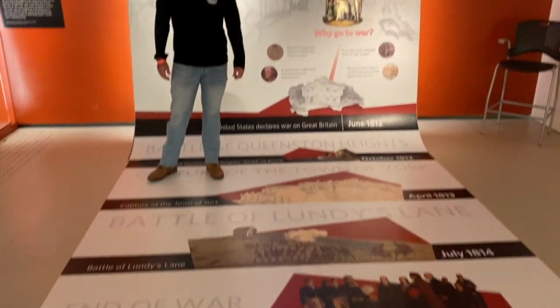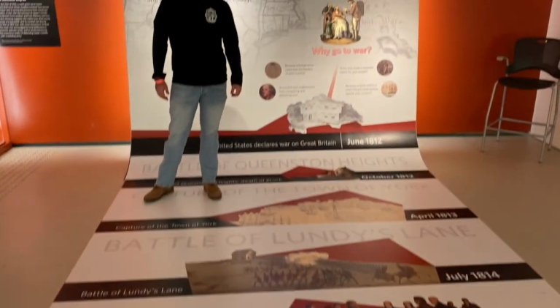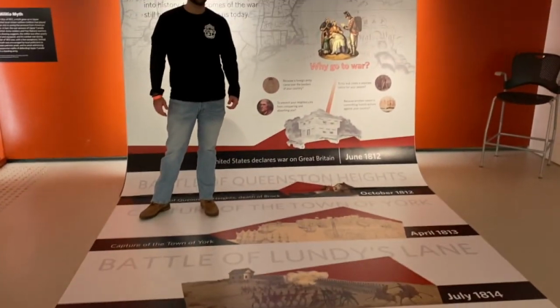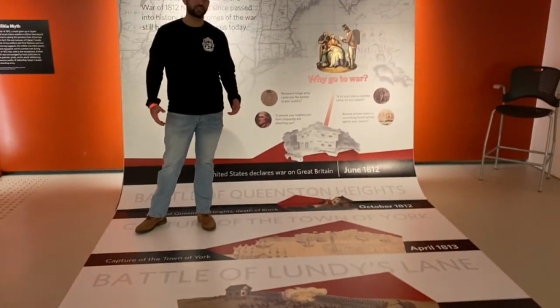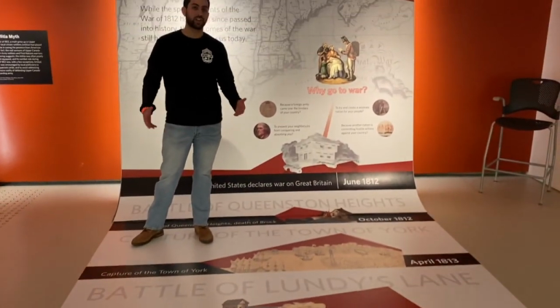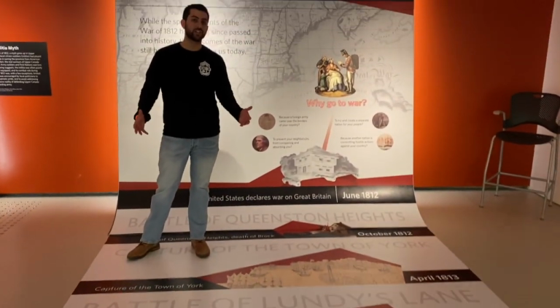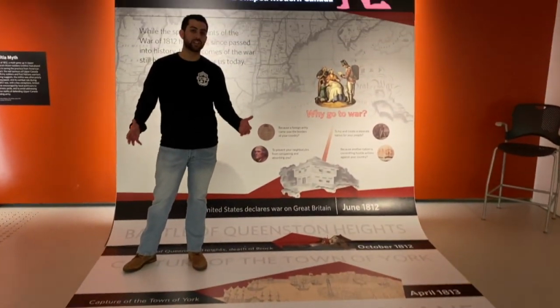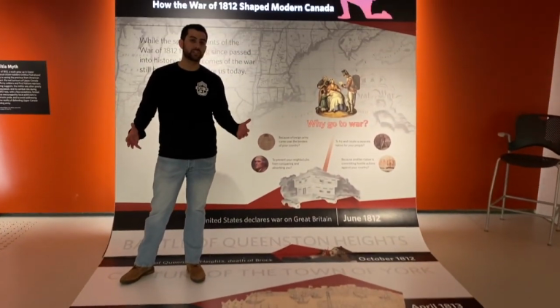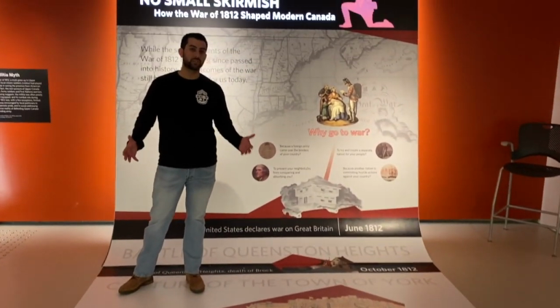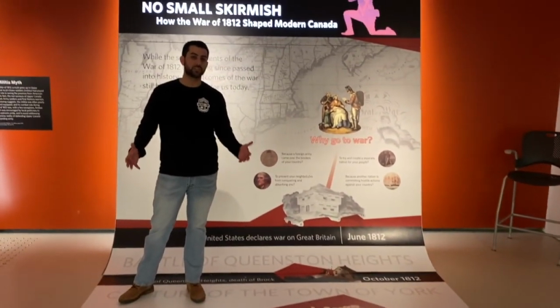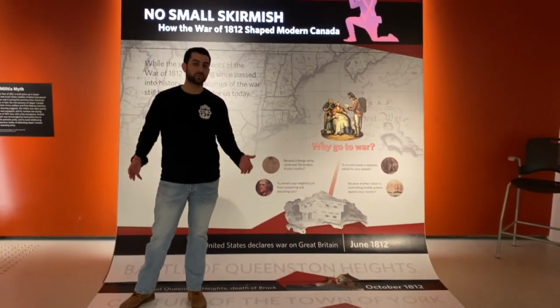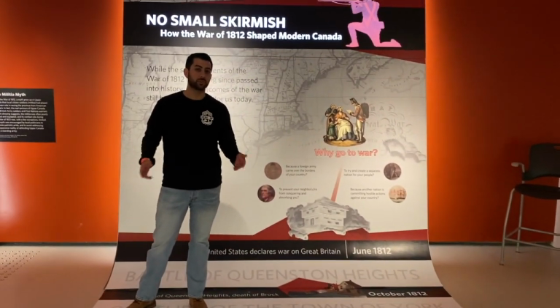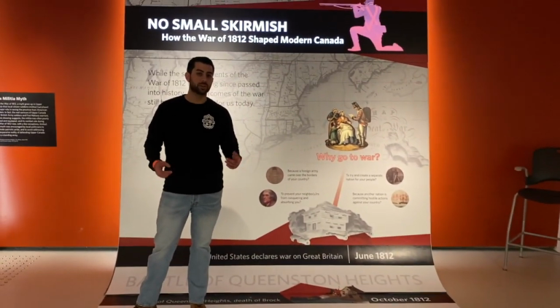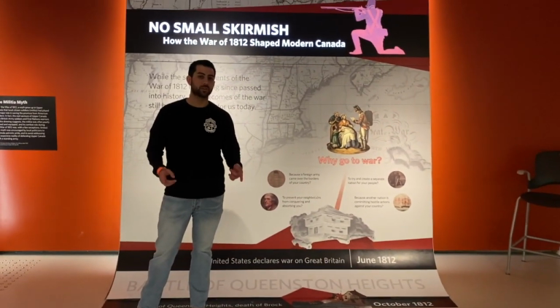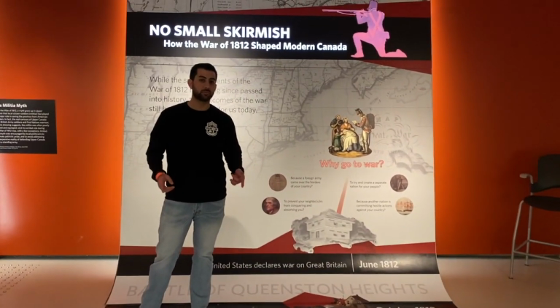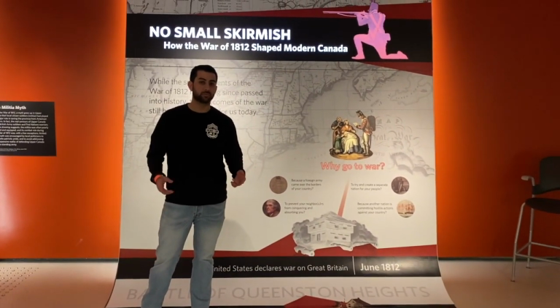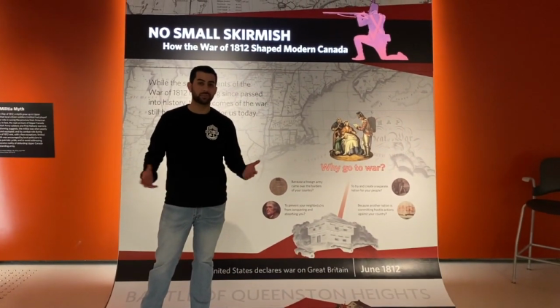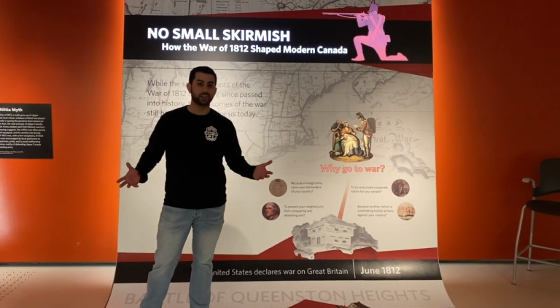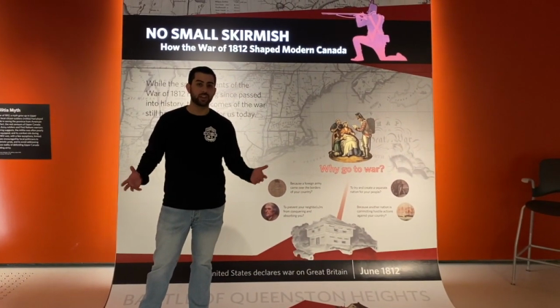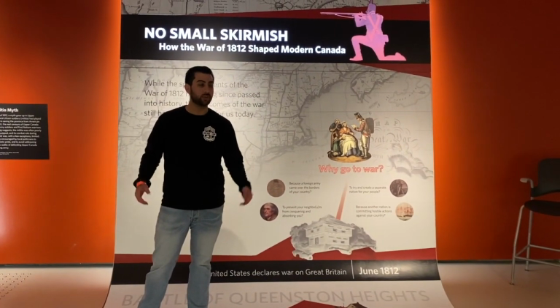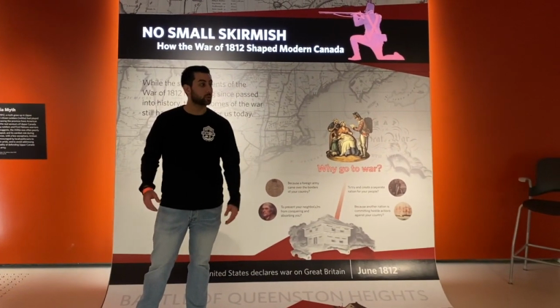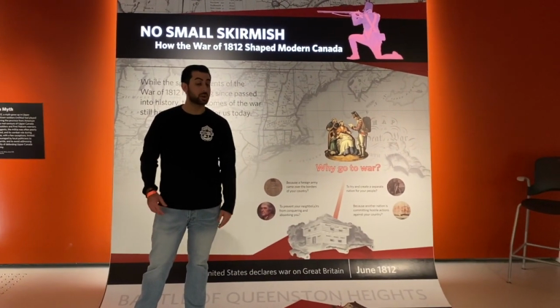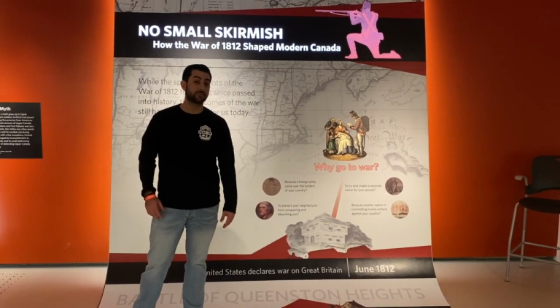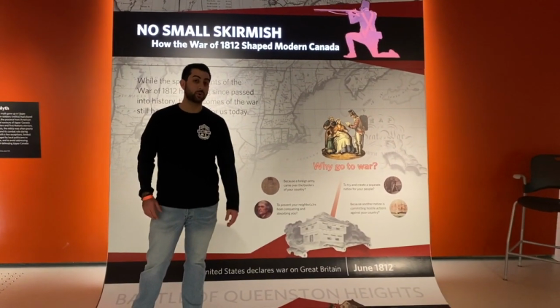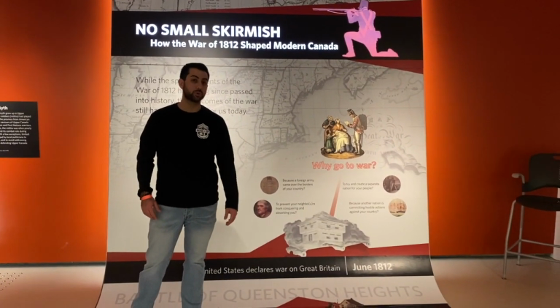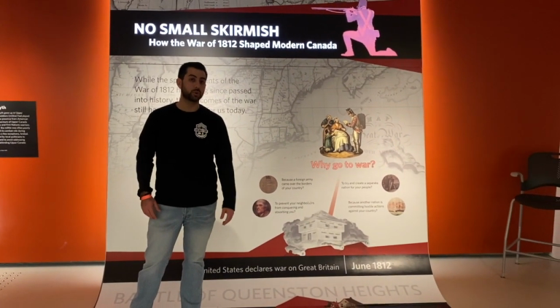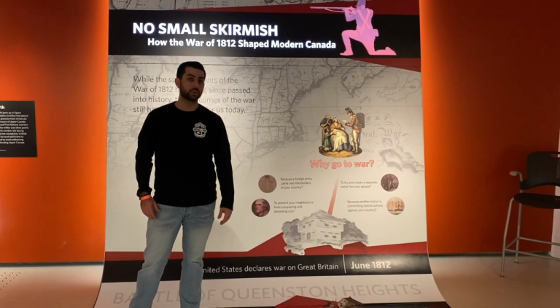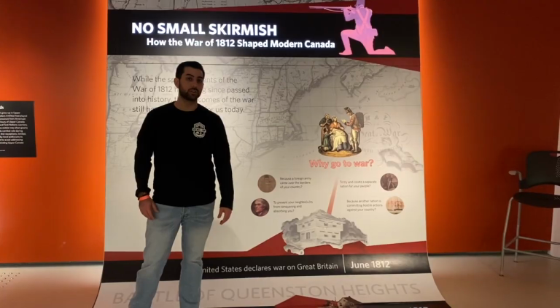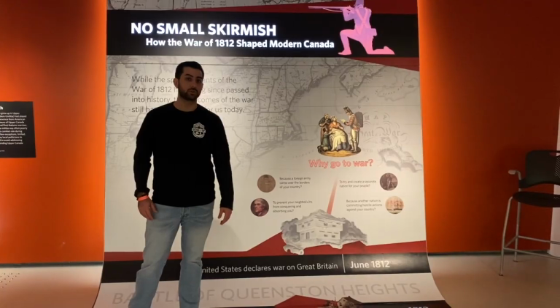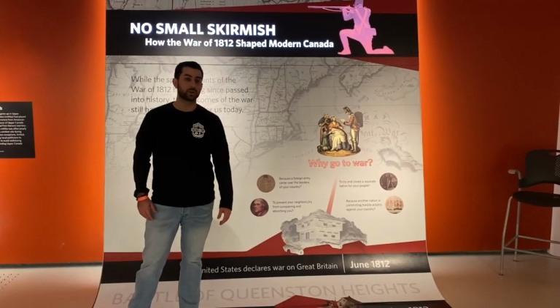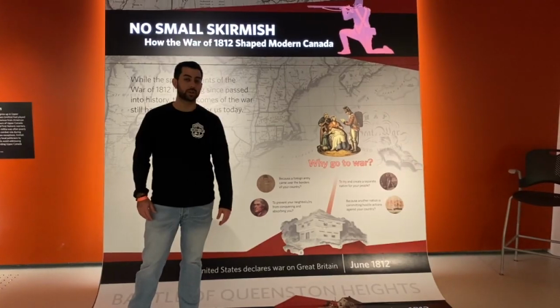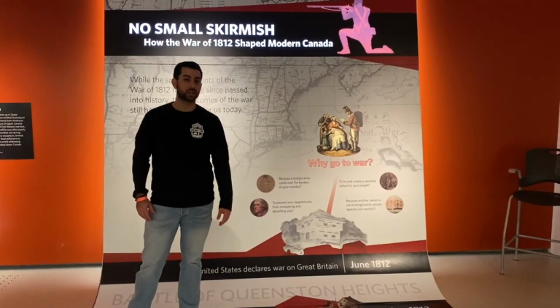This is 90 seconds of history with Kira, and today we are at Fort York in Toronto, Canada.